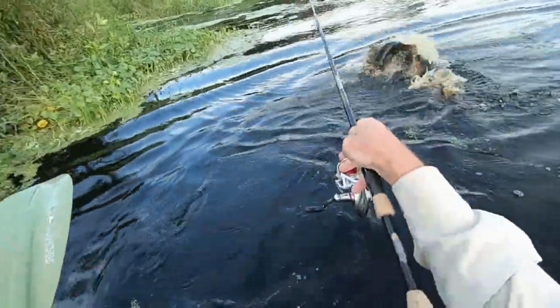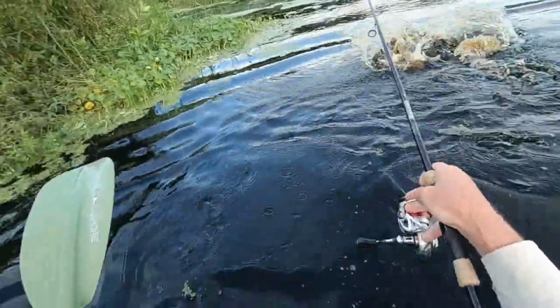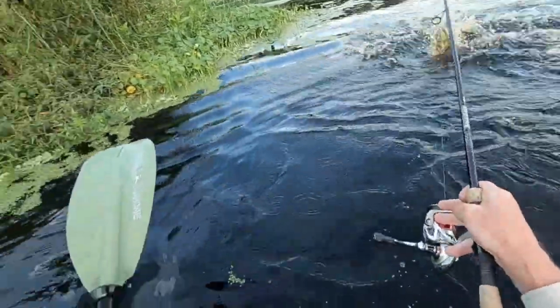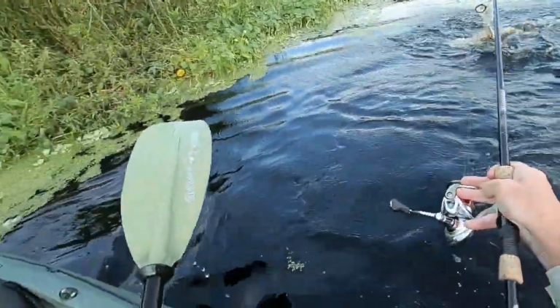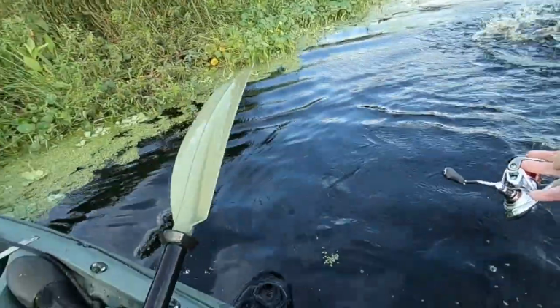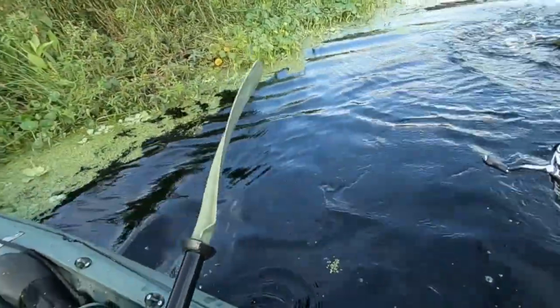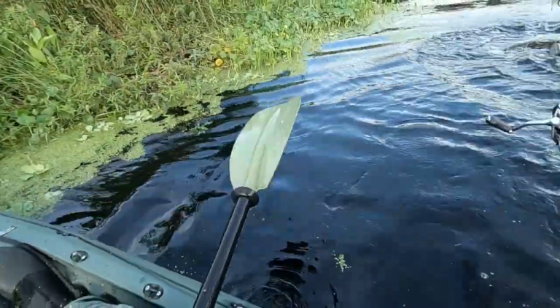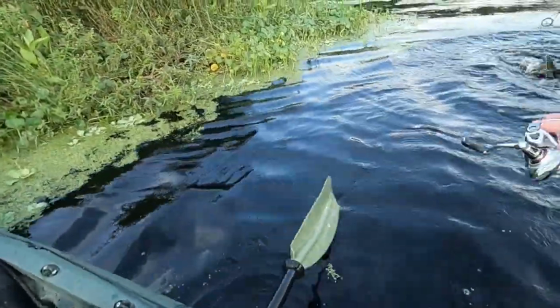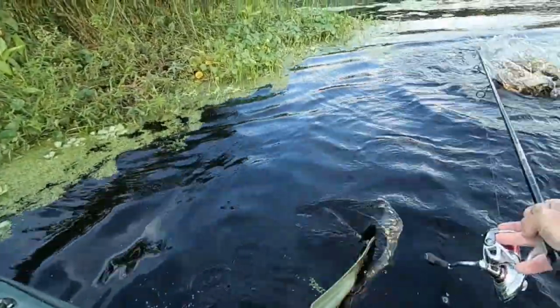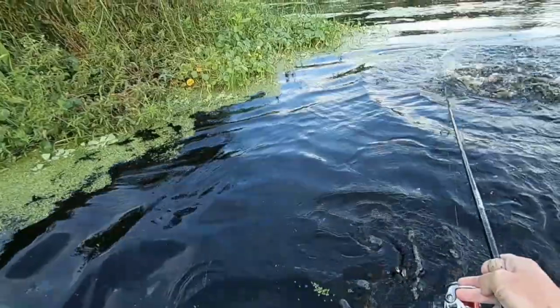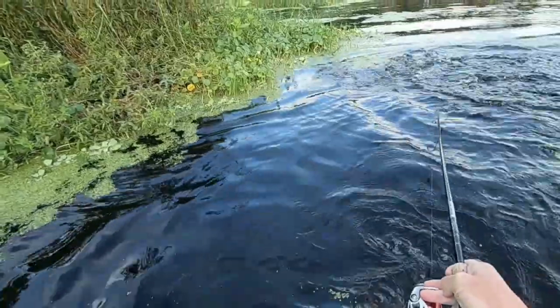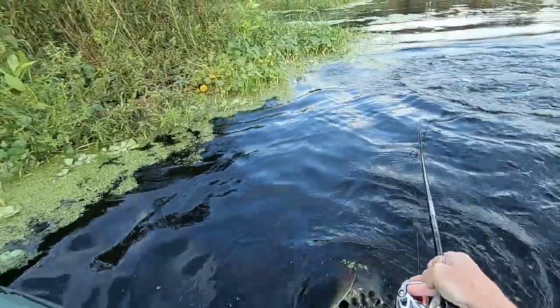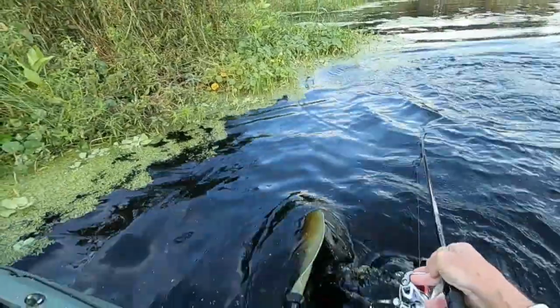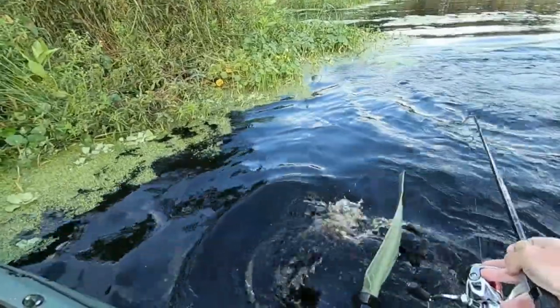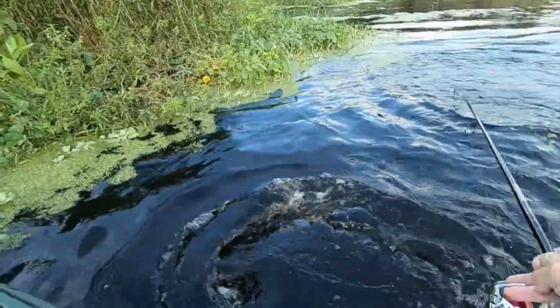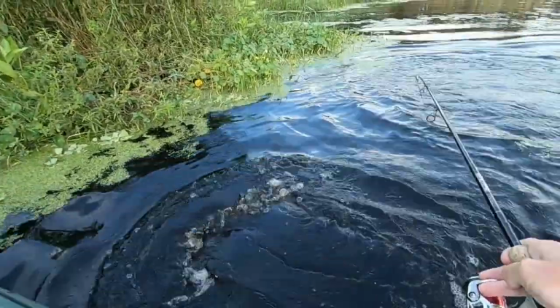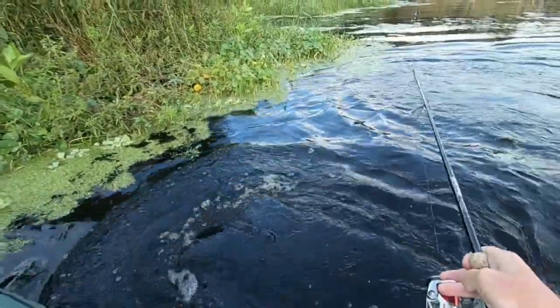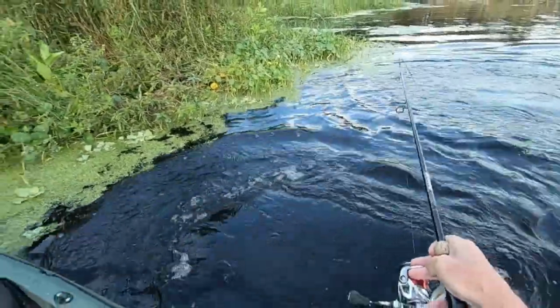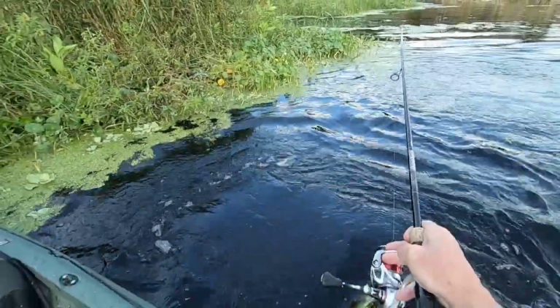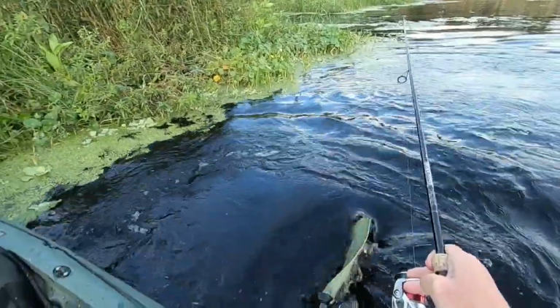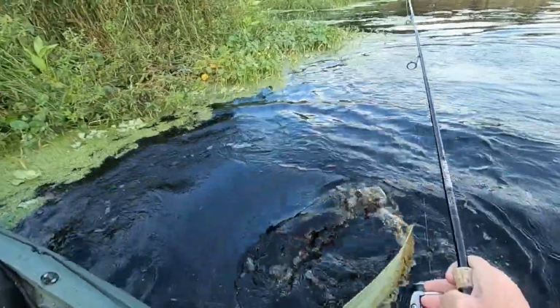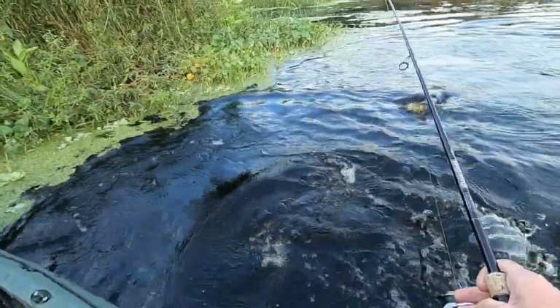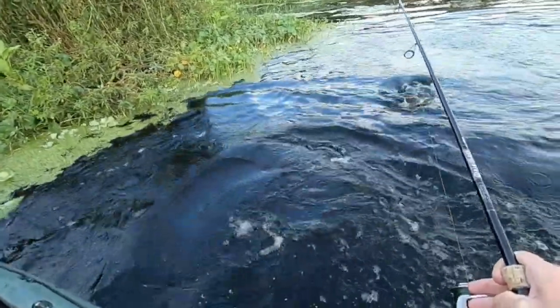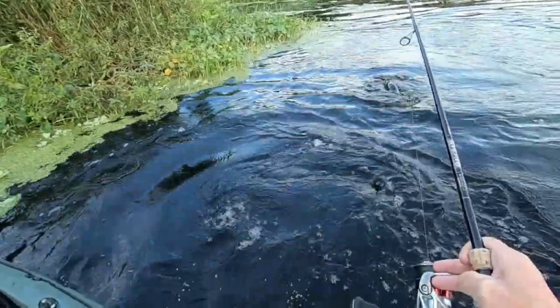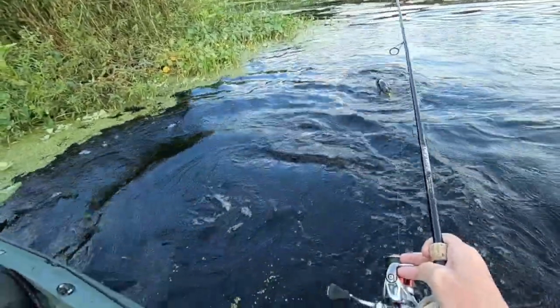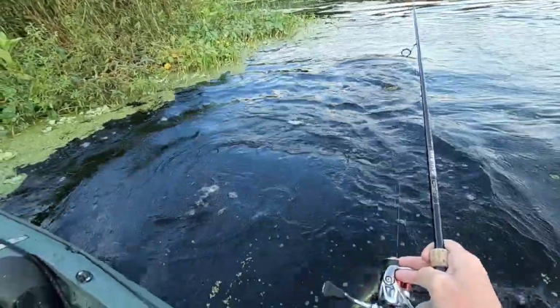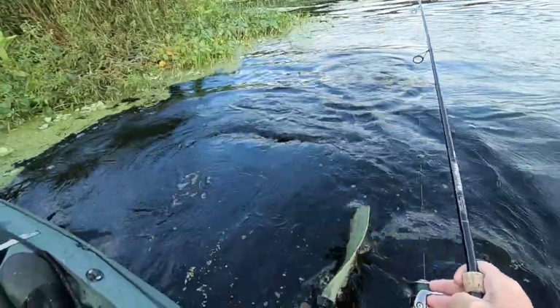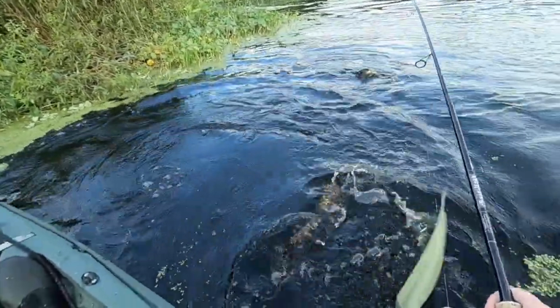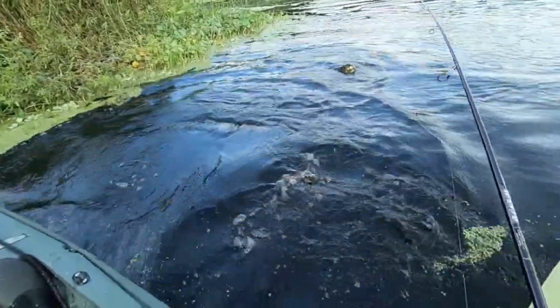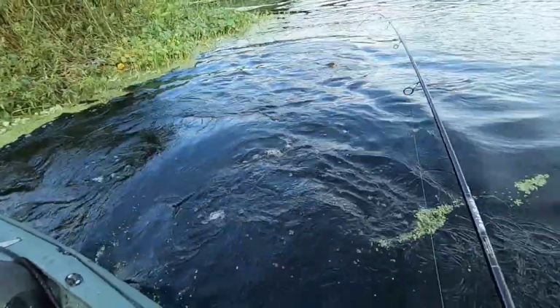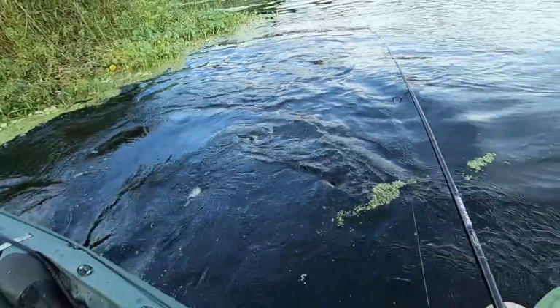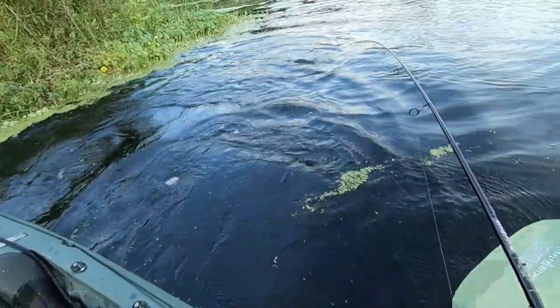Oh yeah, nice bass. Nice bass. Let's get back out of there, away from that grass. Come here.